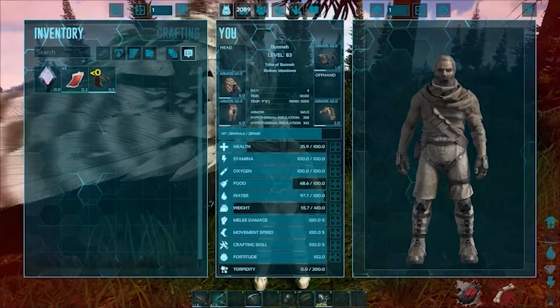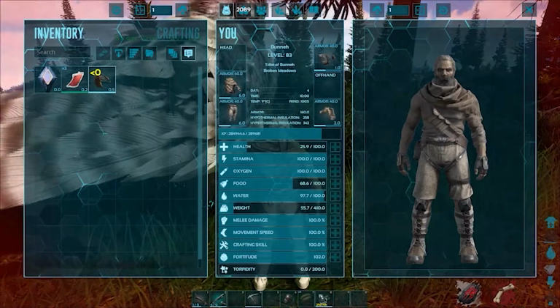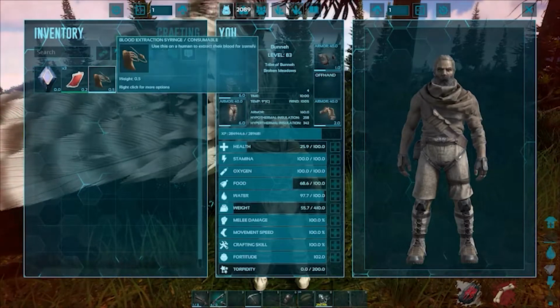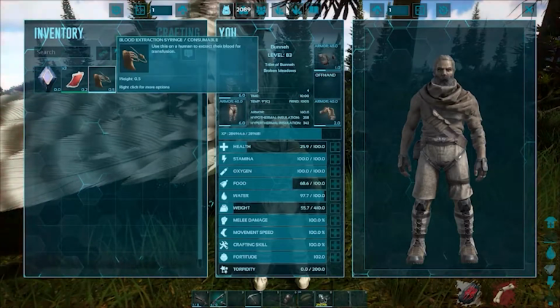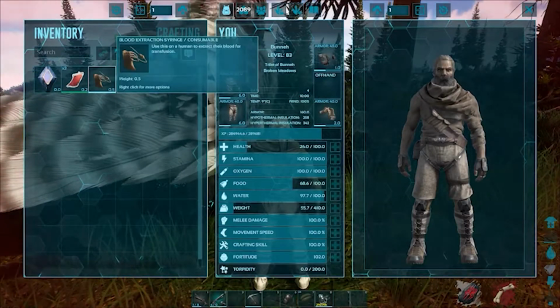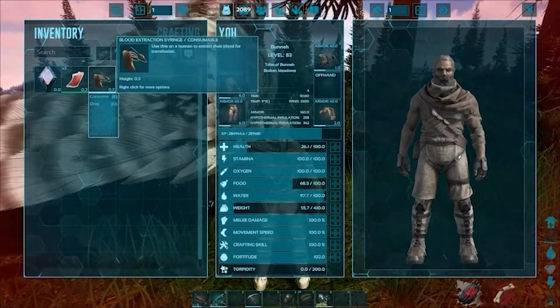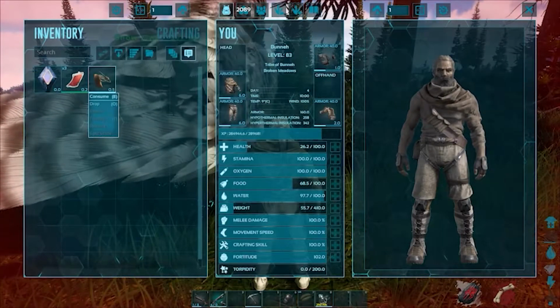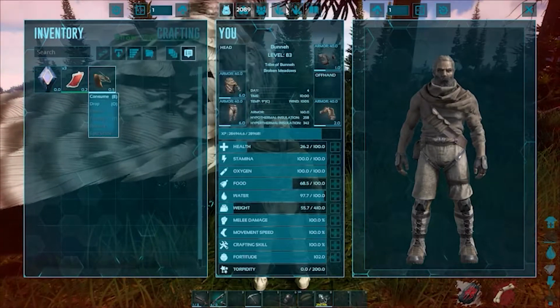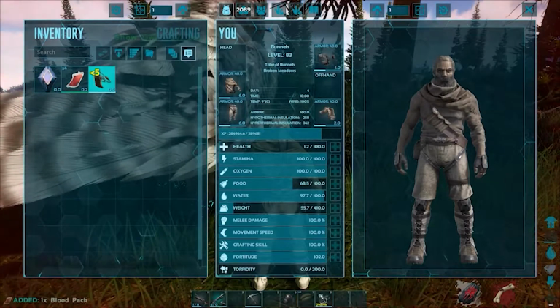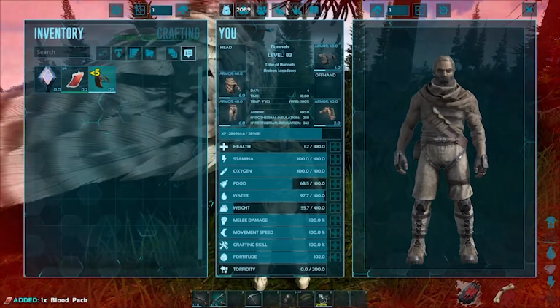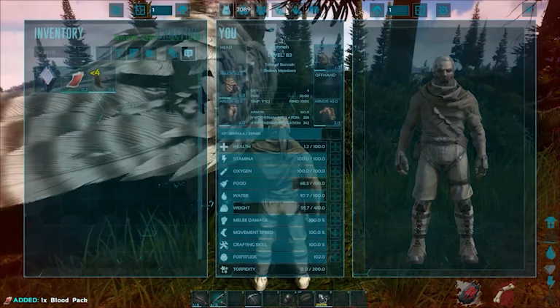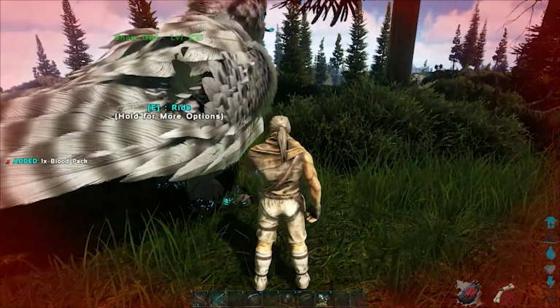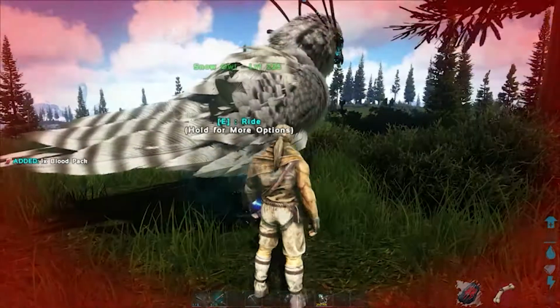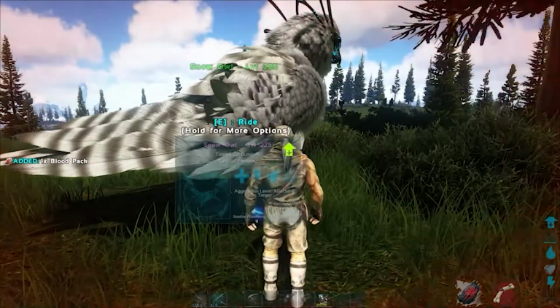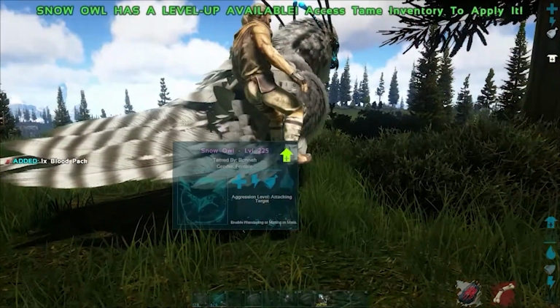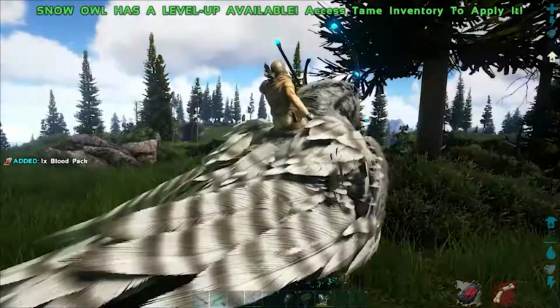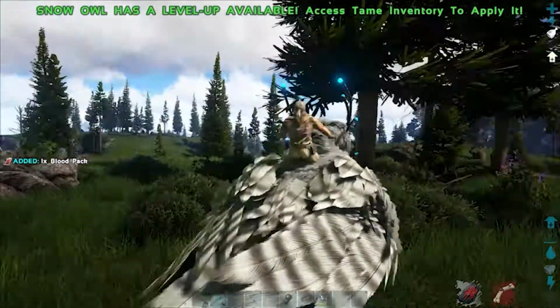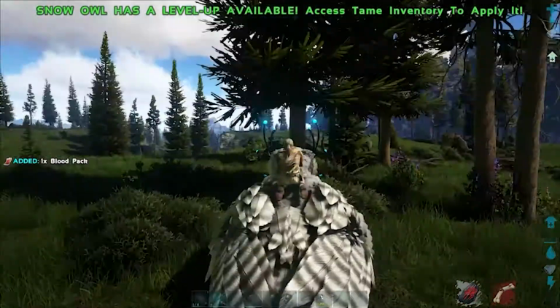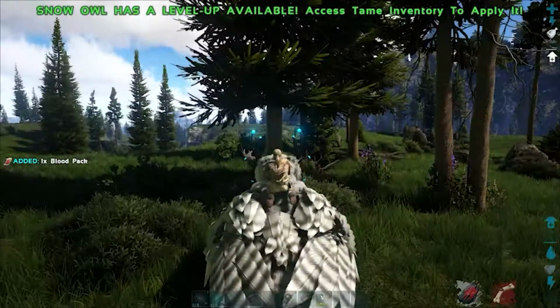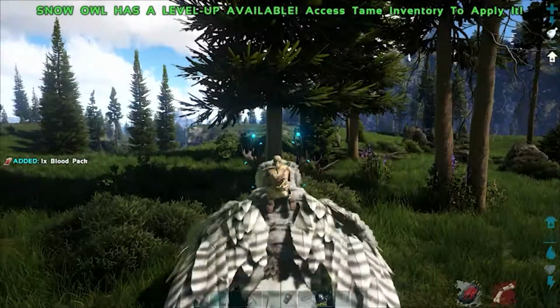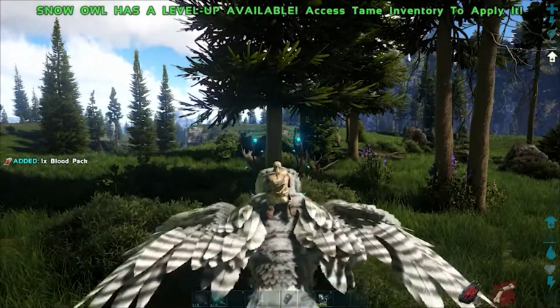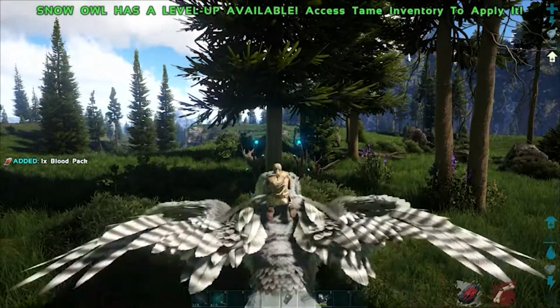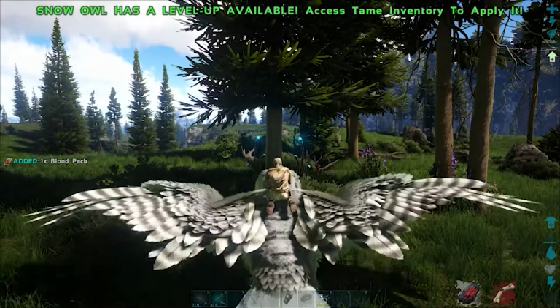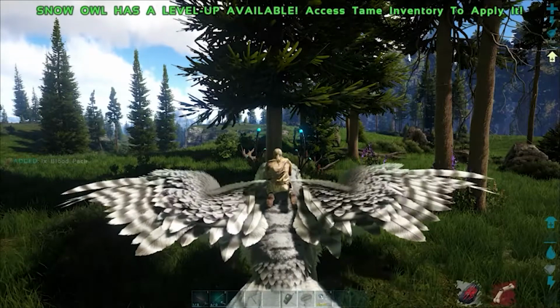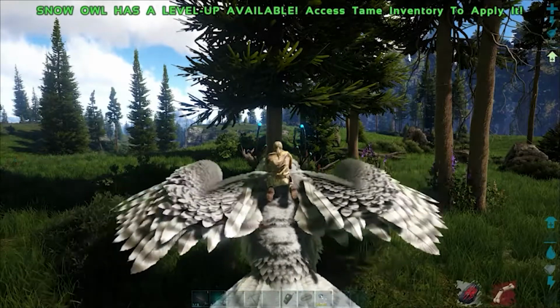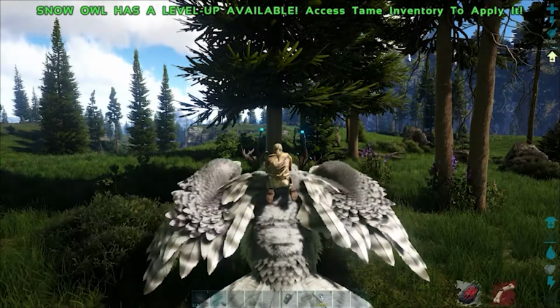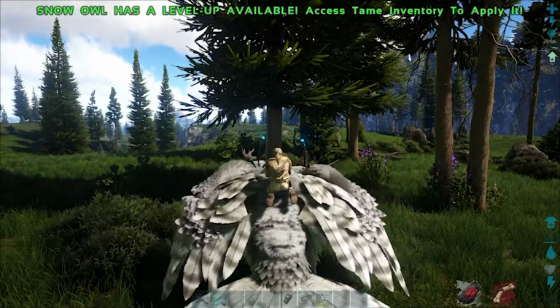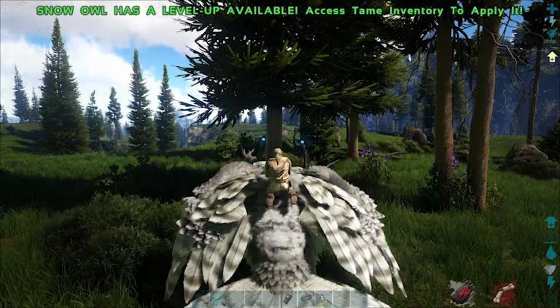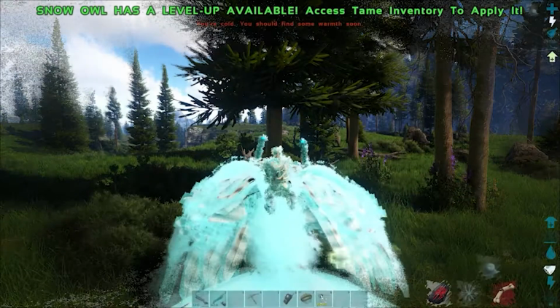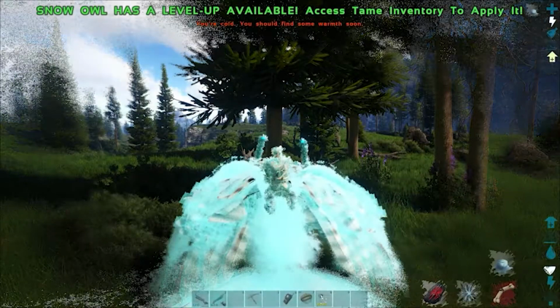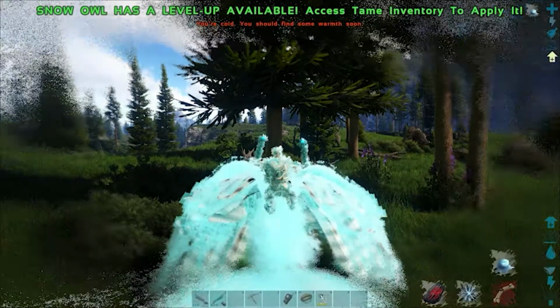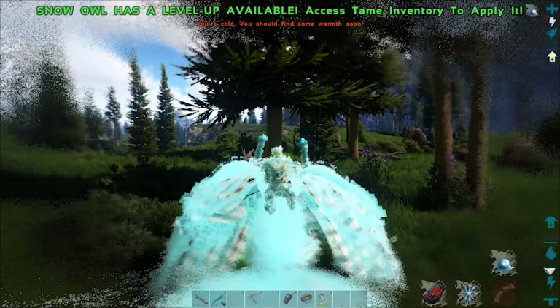Alternatively, you could always use a Snow Owl to quickly restore your health between blood extractions, which is probably safer and much more effective.